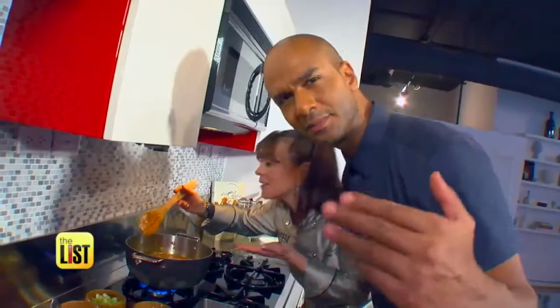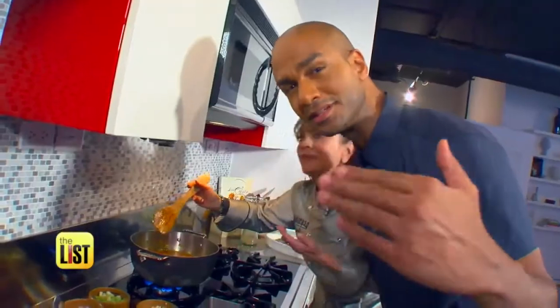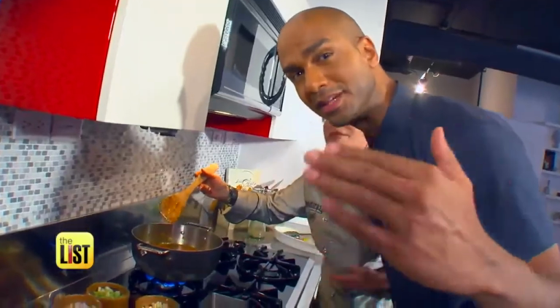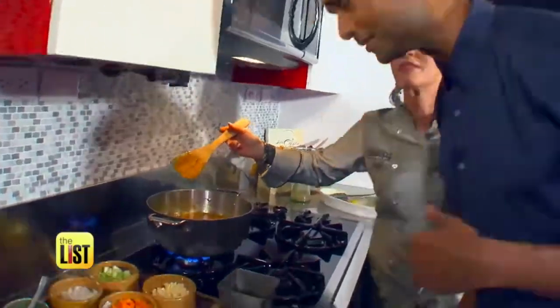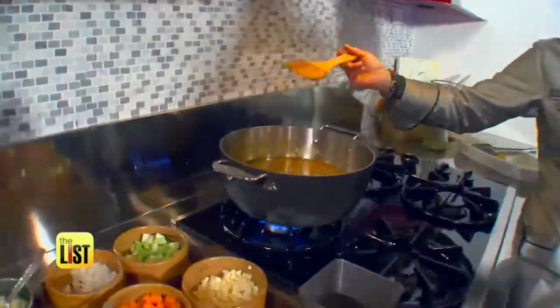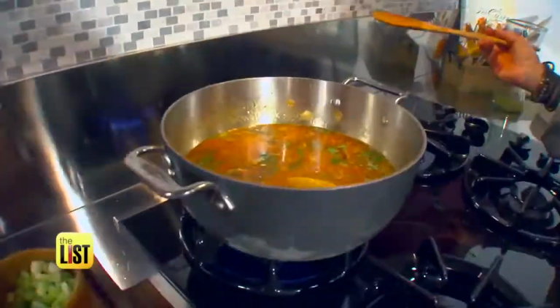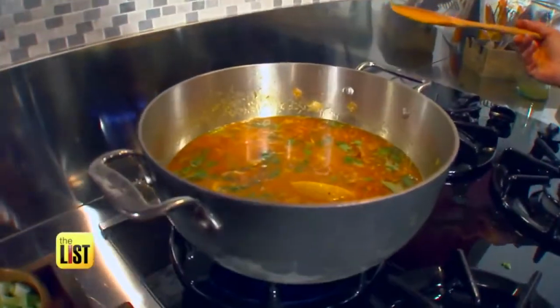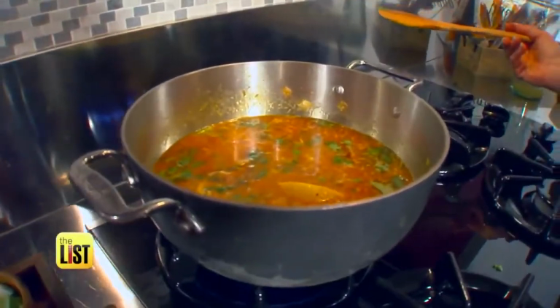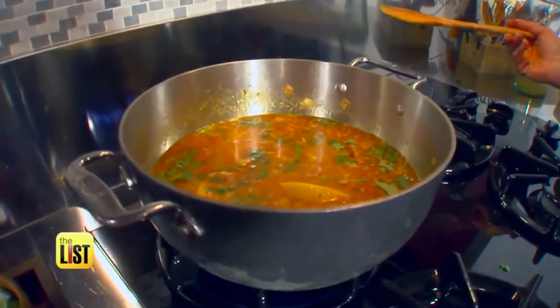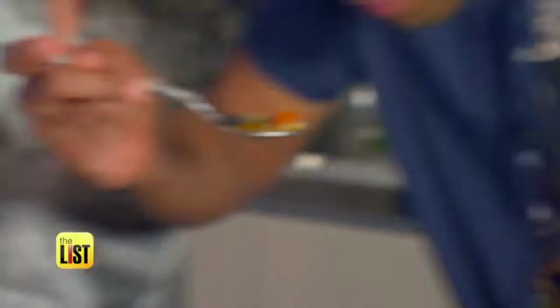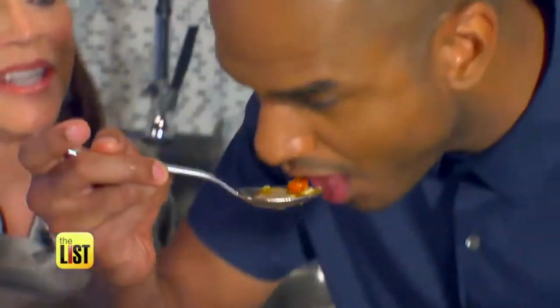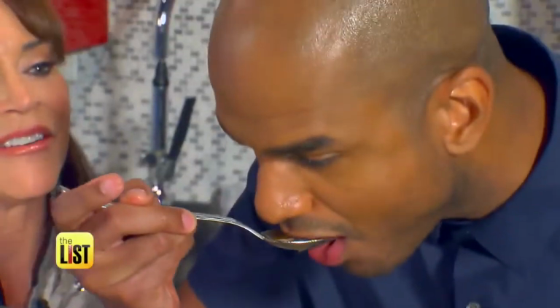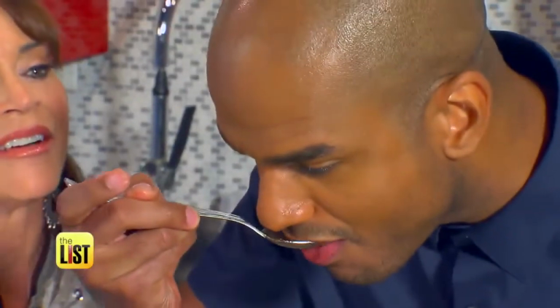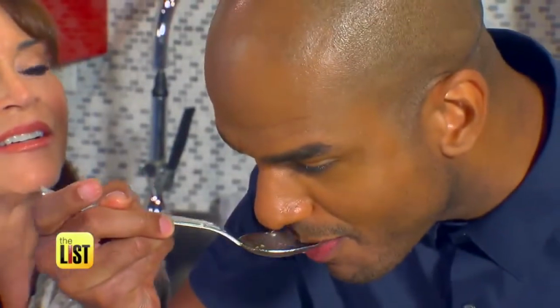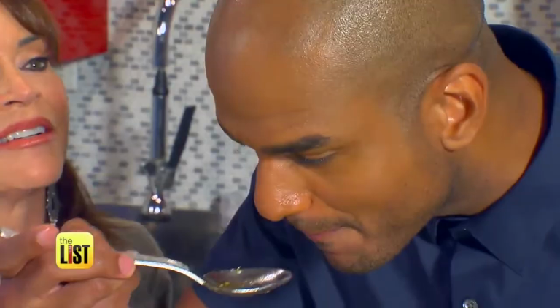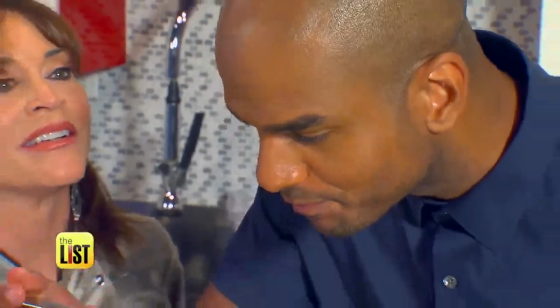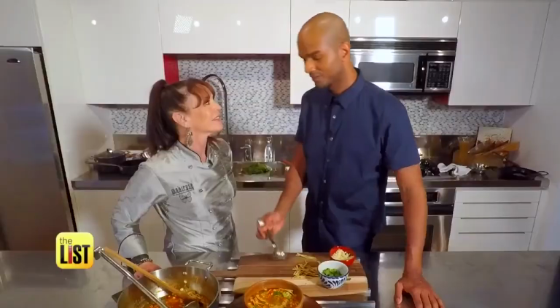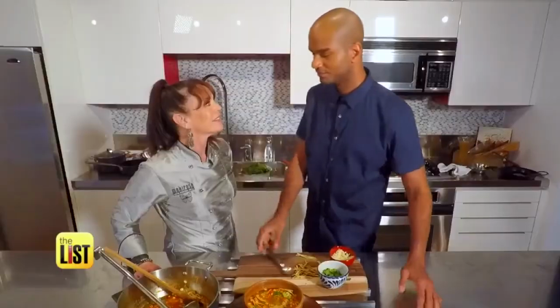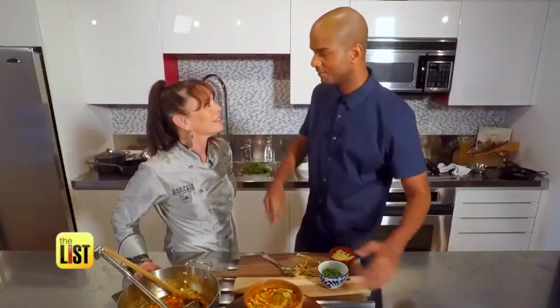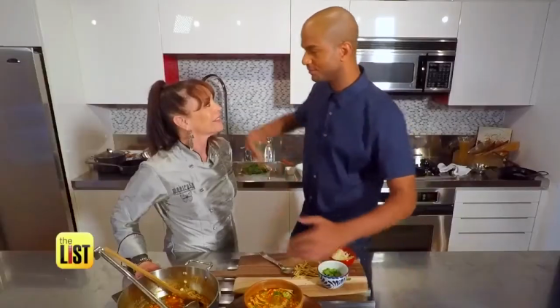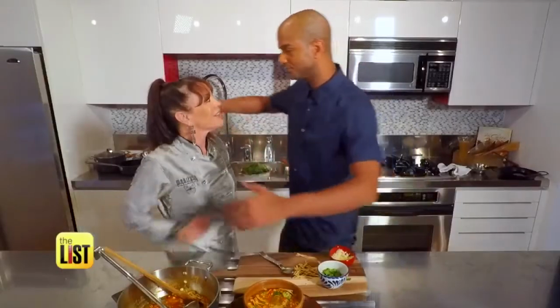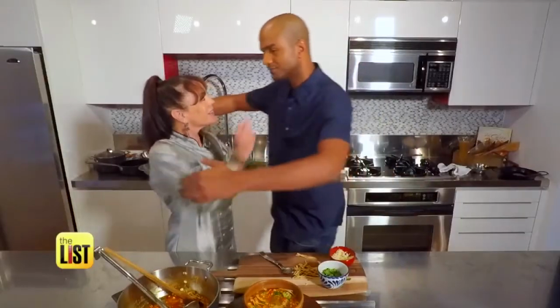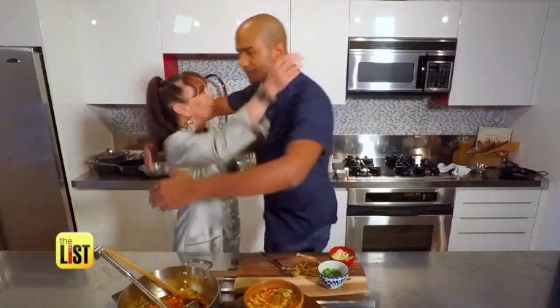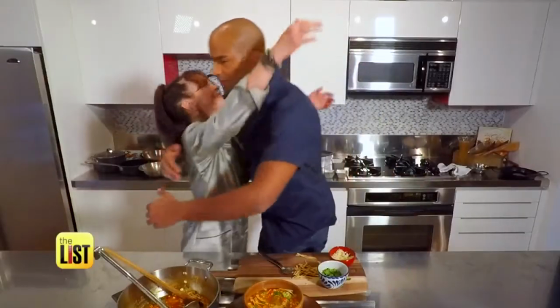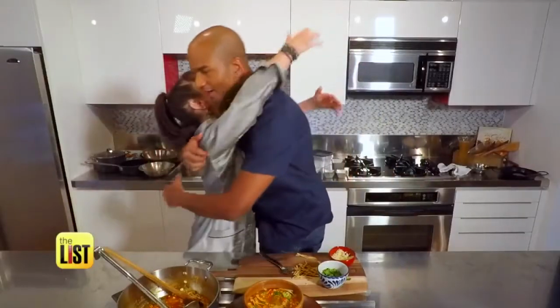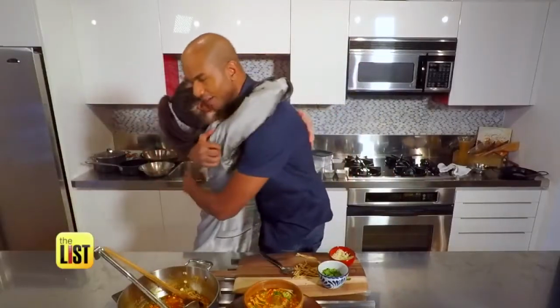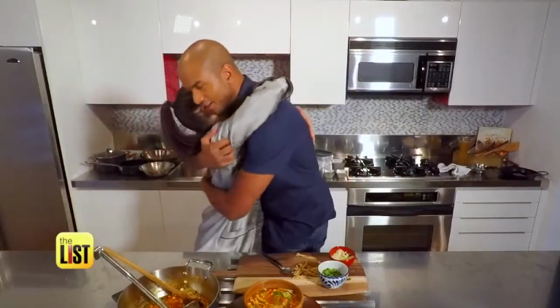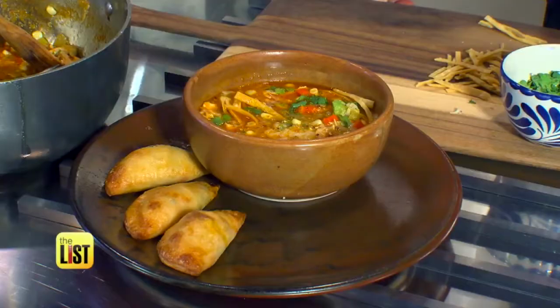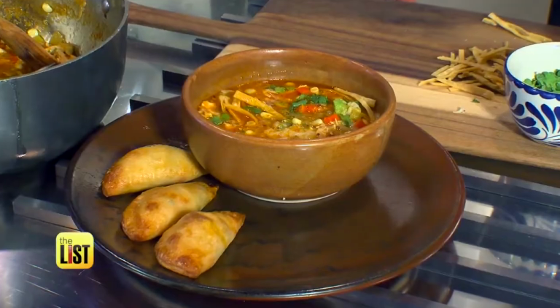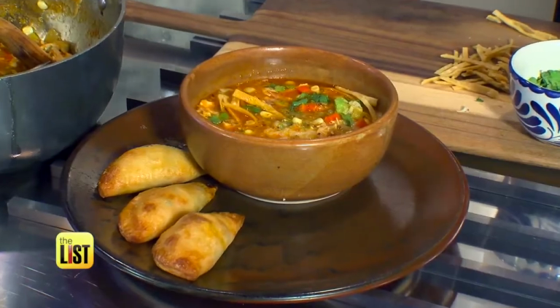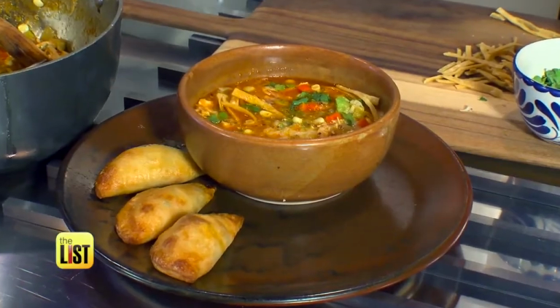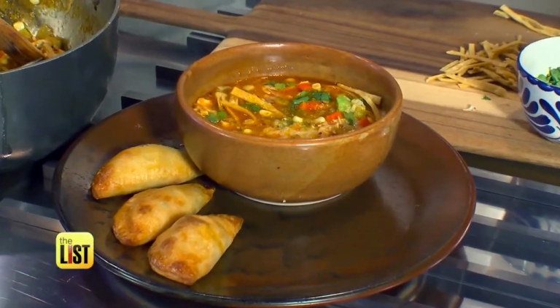Now it looks like soup. And then lemons and chicken and quinoa. Come in here and smell this. This is amazing. Just give me a hug right now. So good.